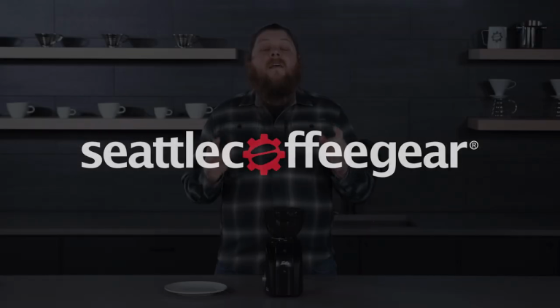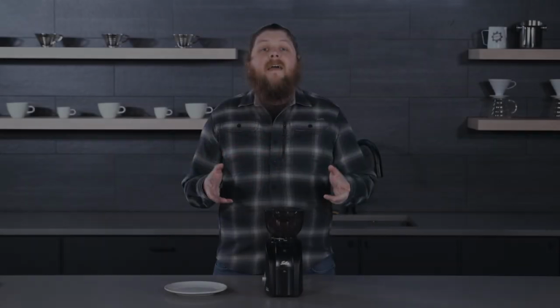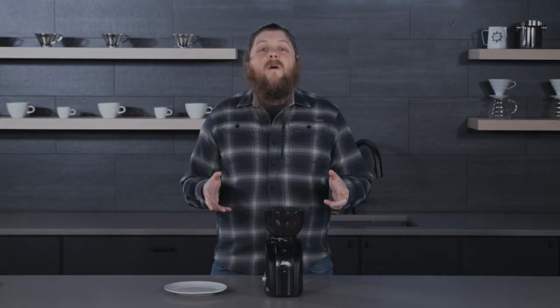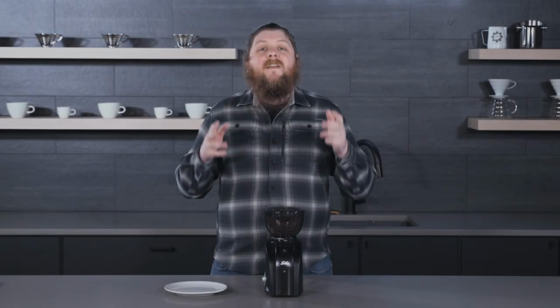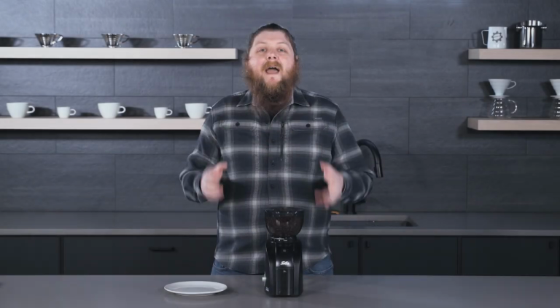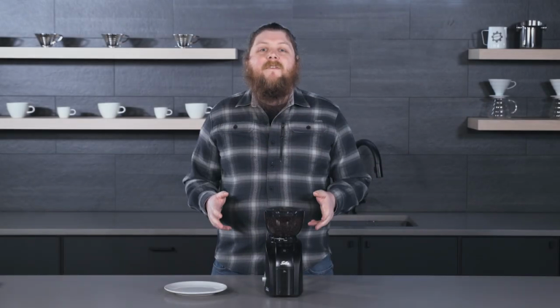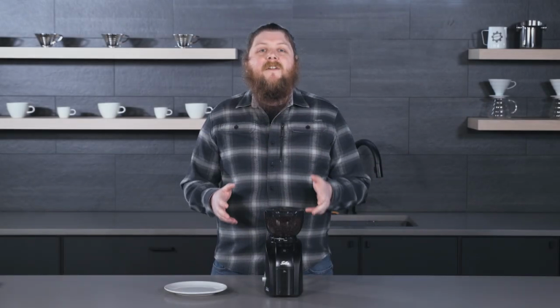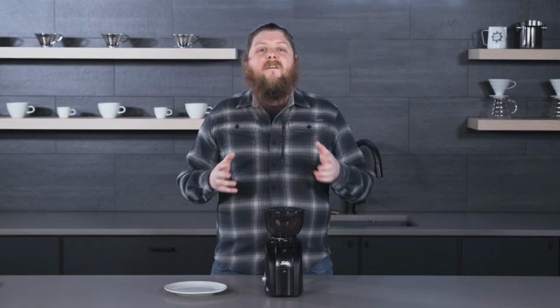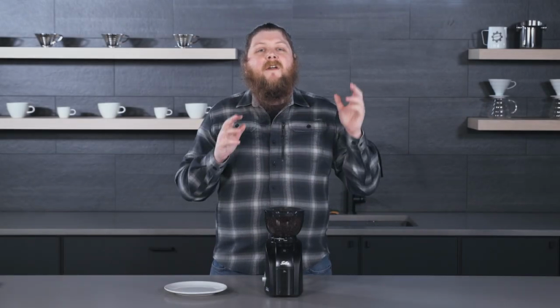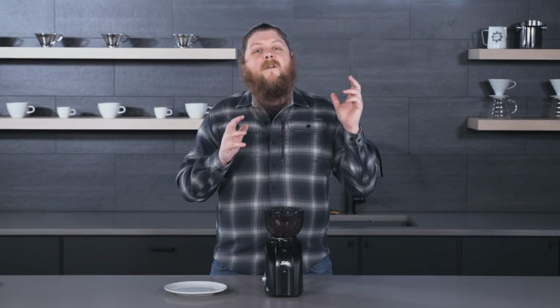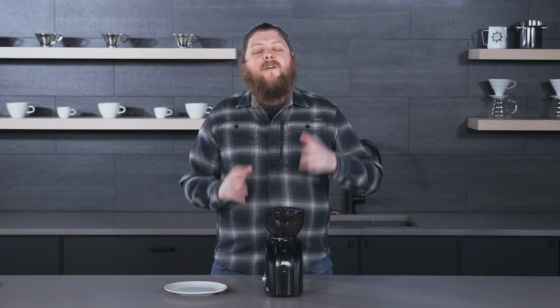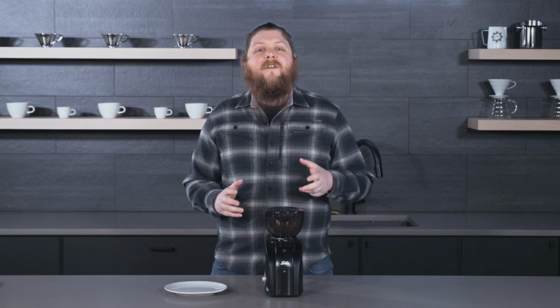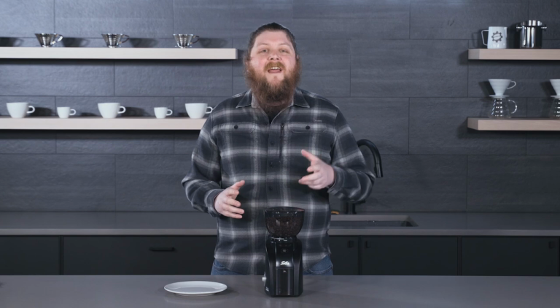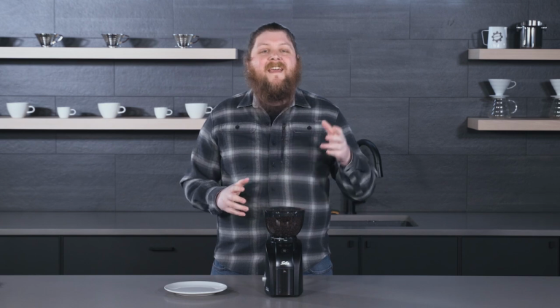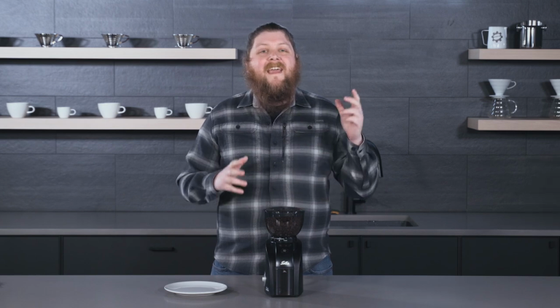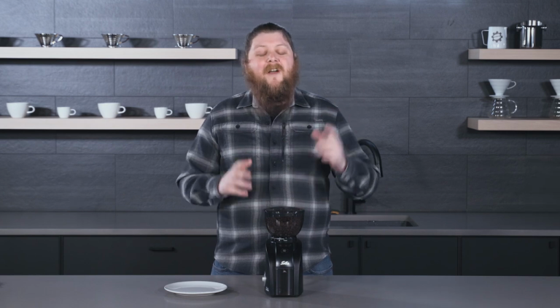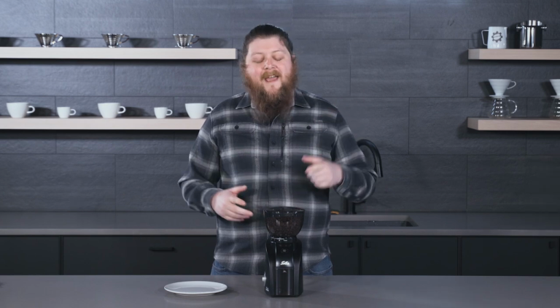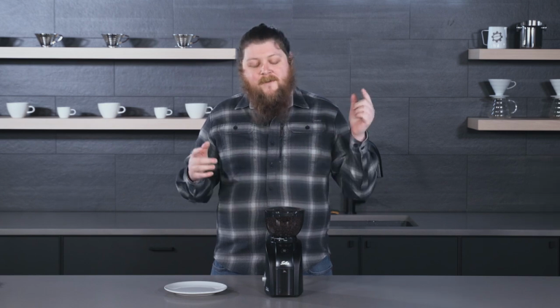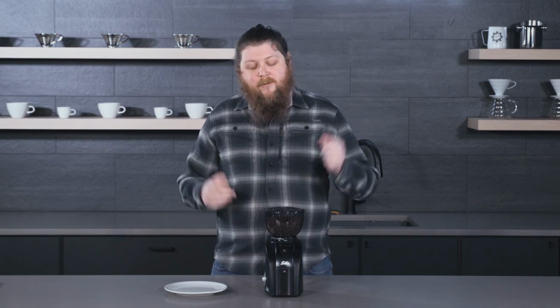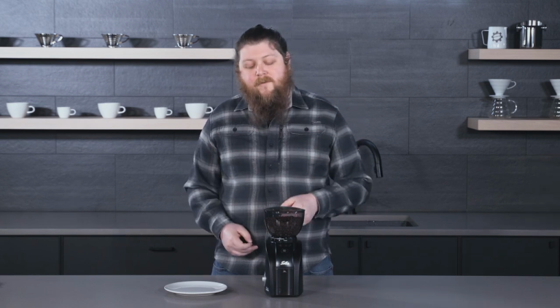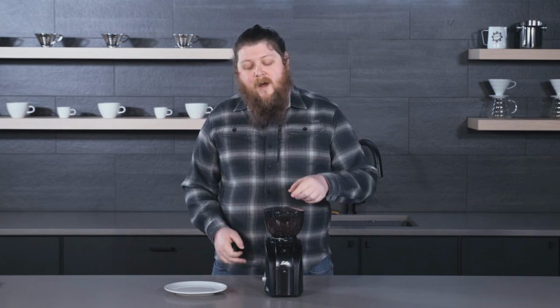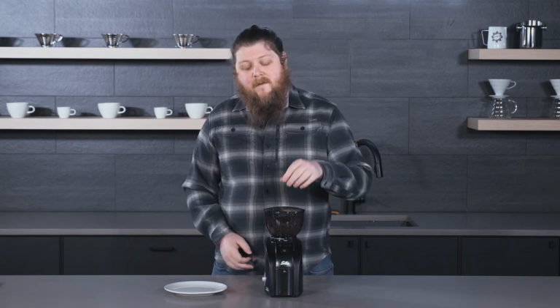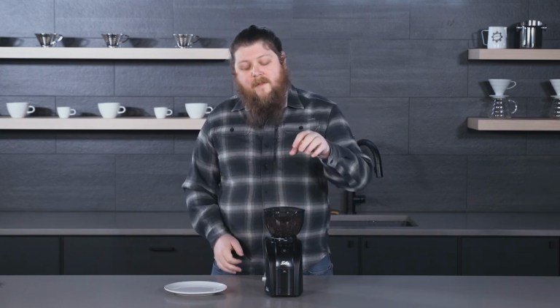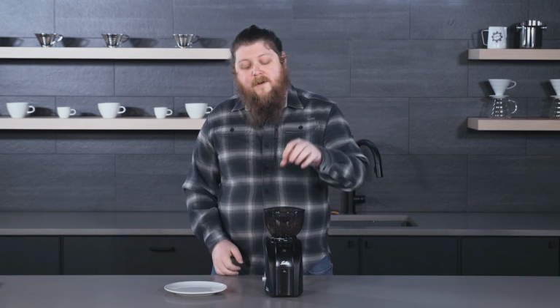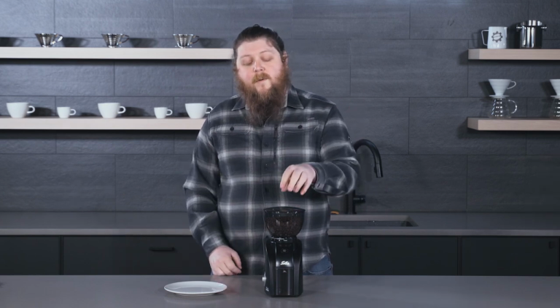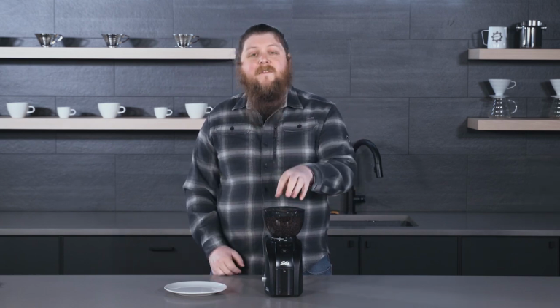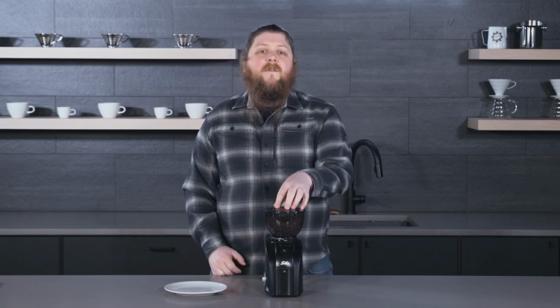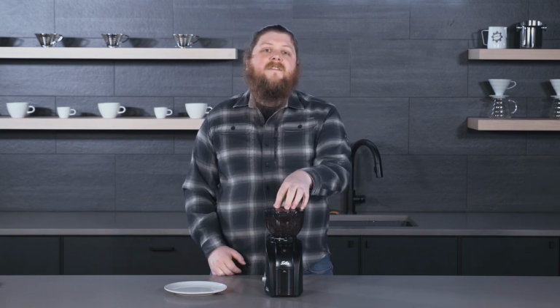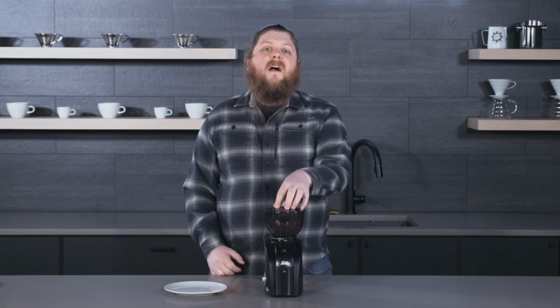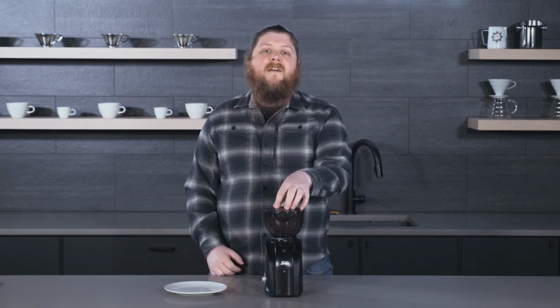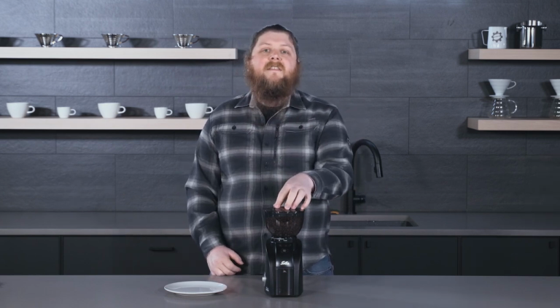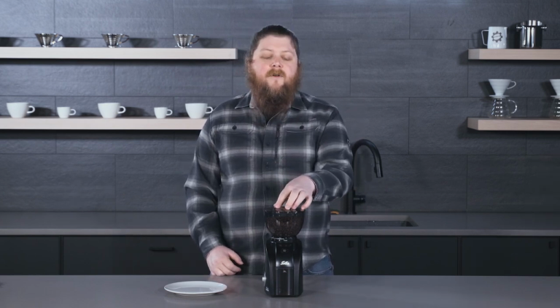Hey everyone, it's Pat with Seattle Coffee Gear, and we are here today to take a look at and do a crew review of the new Solus Scala Zero.